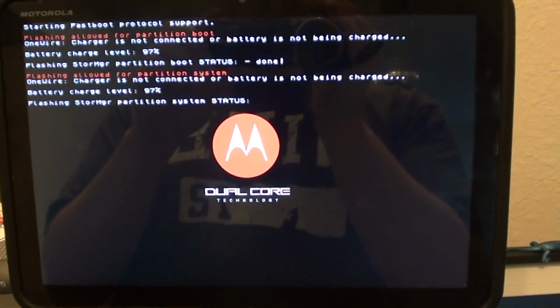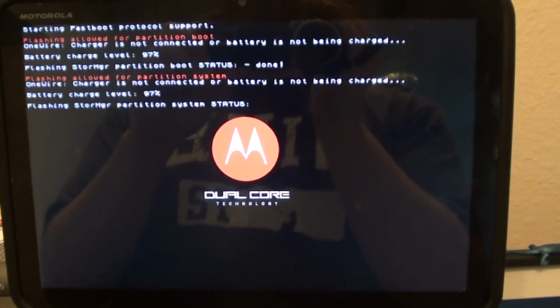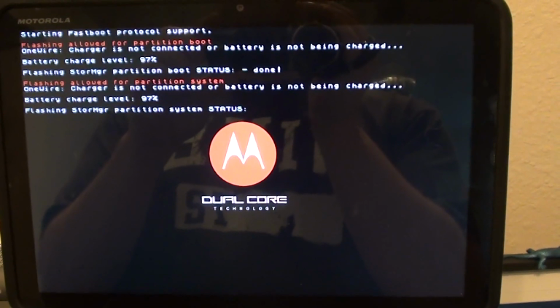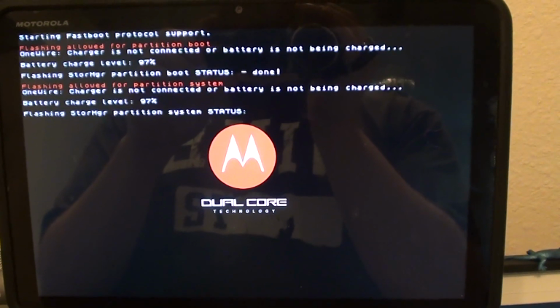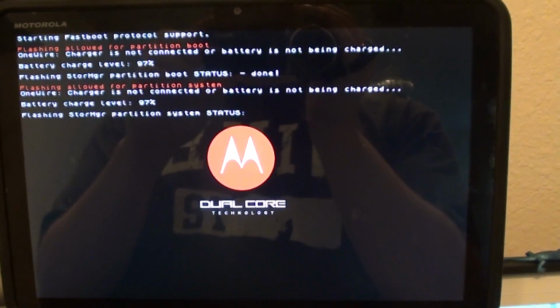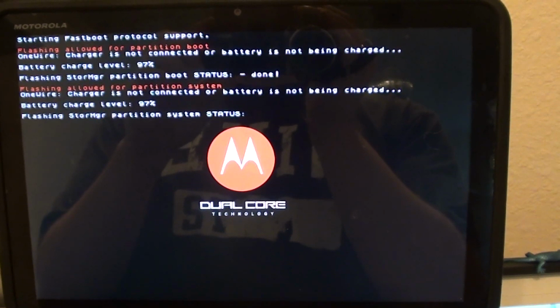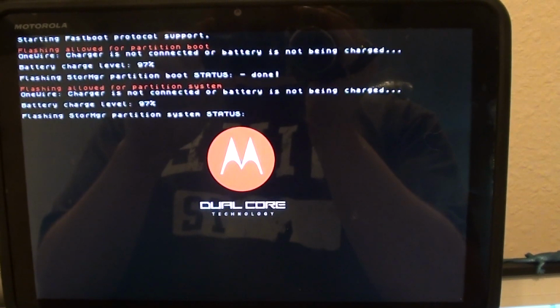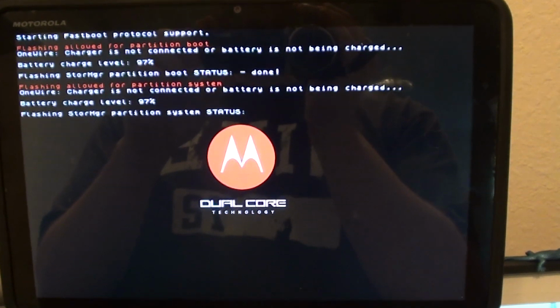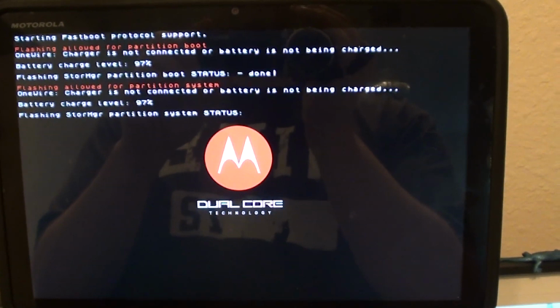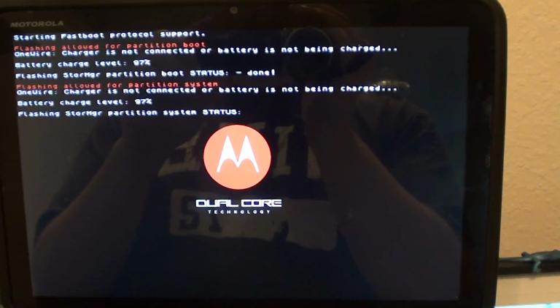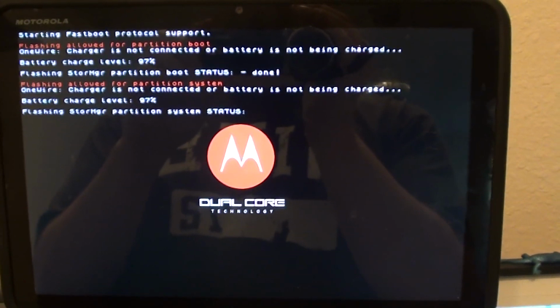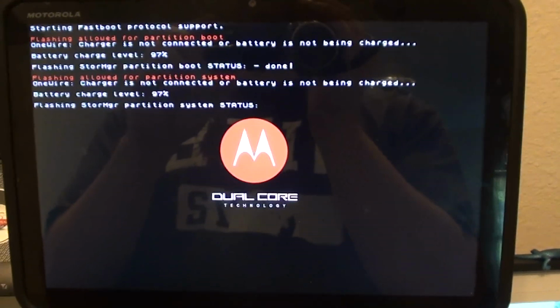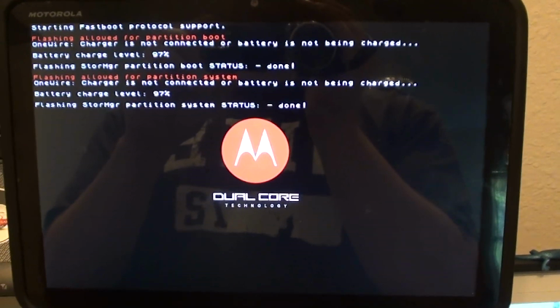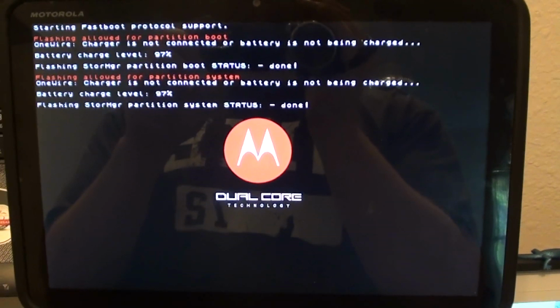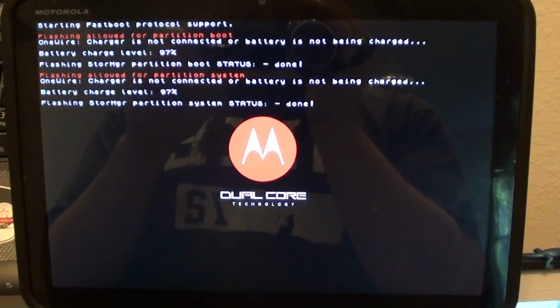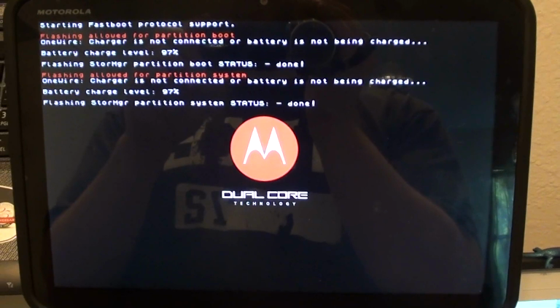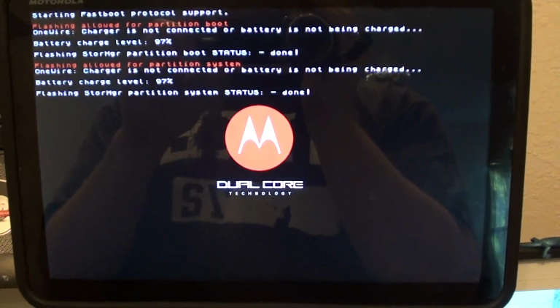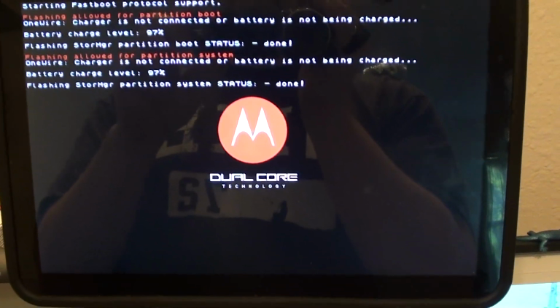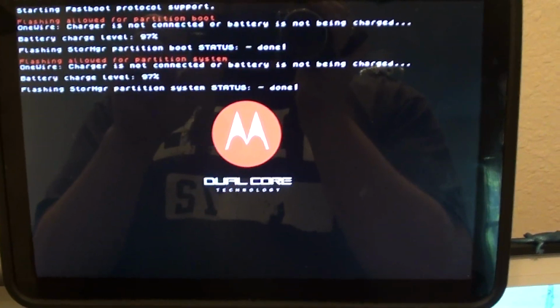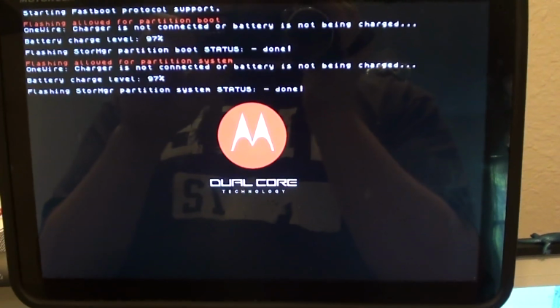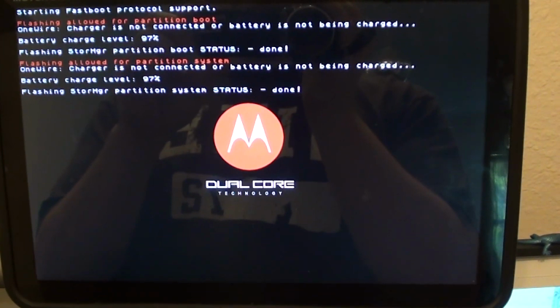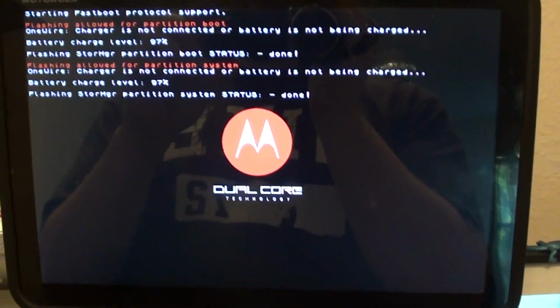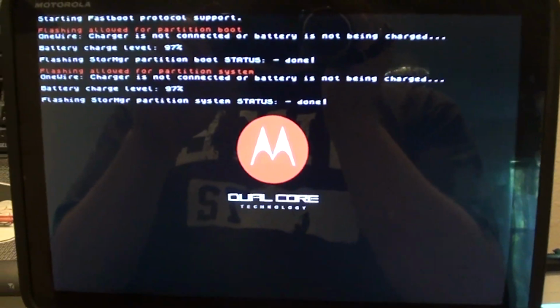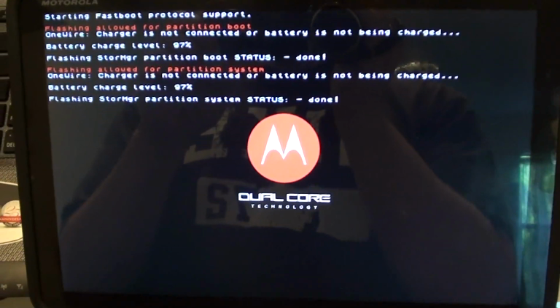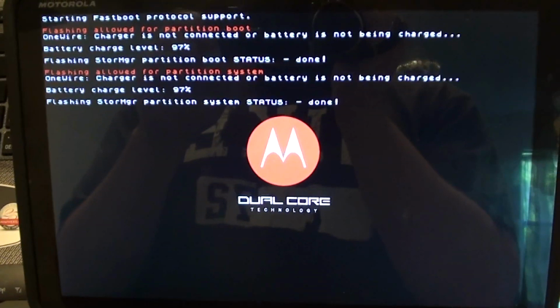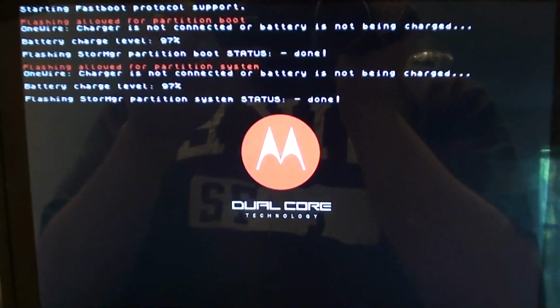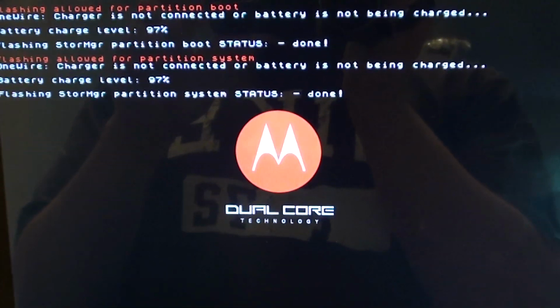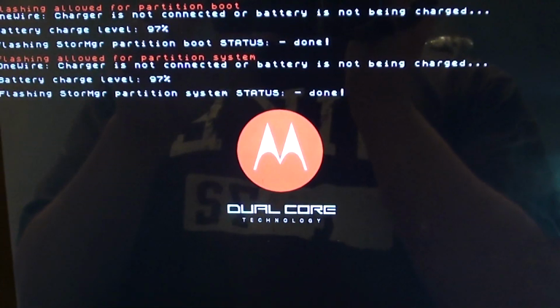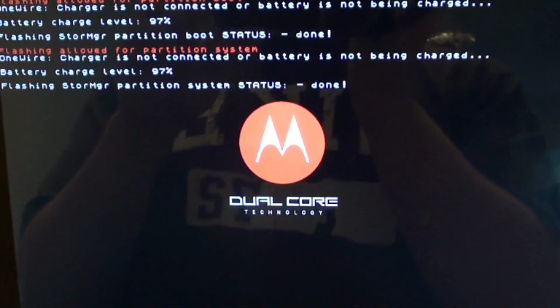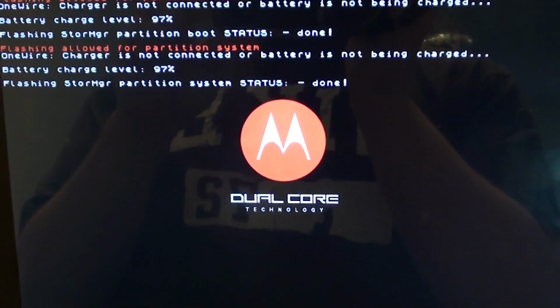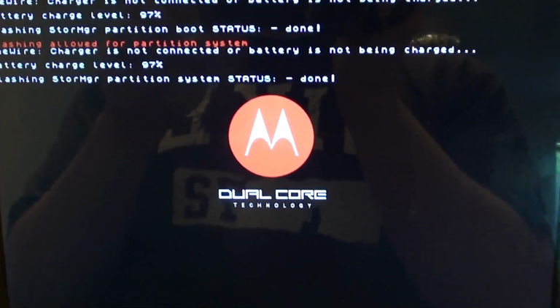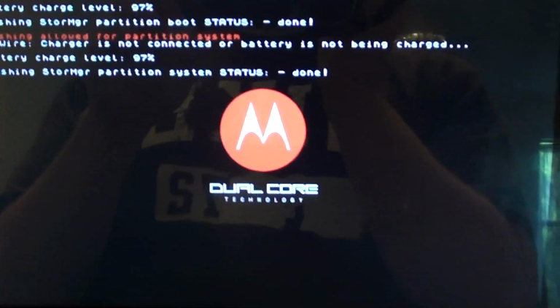After running fastboot flash system system.img, it should look like that. Still good.